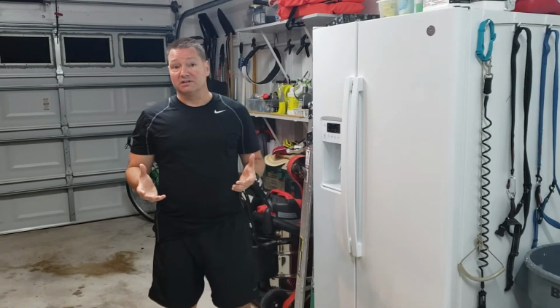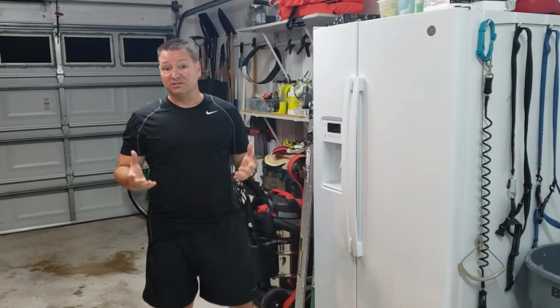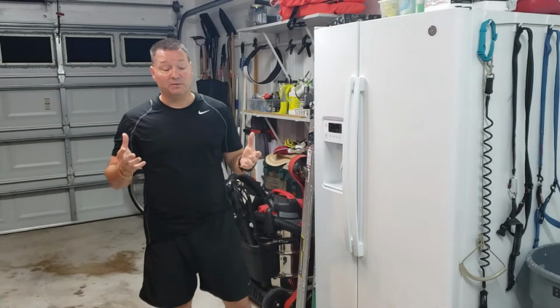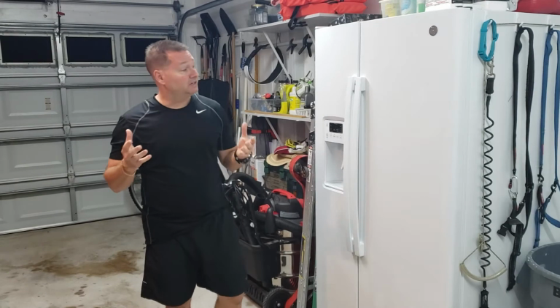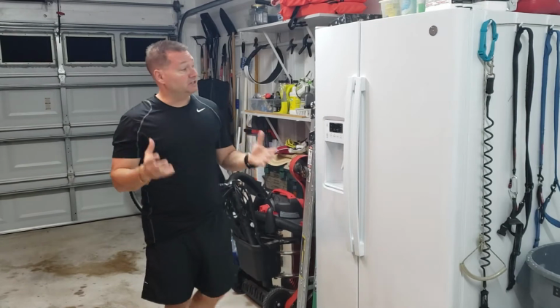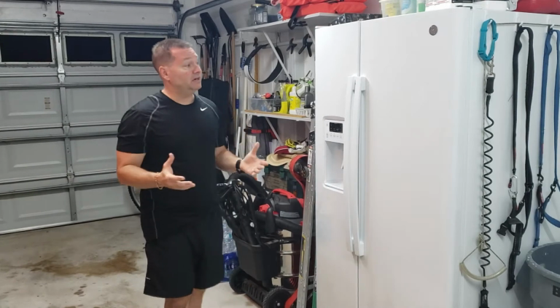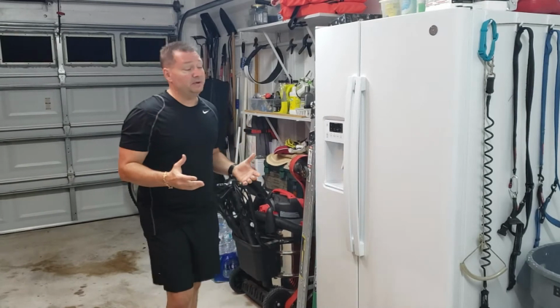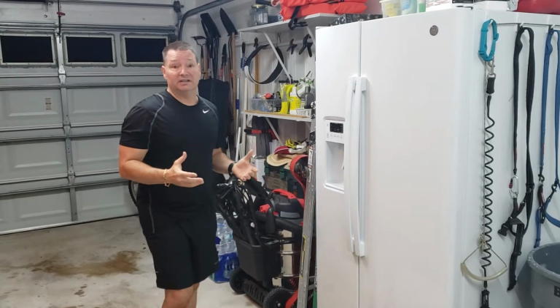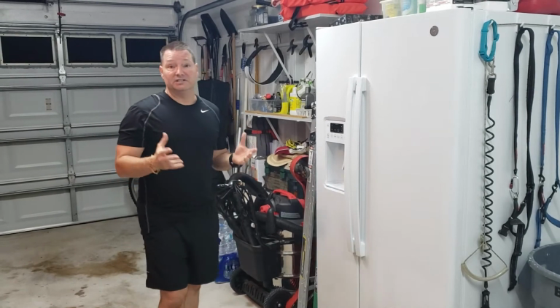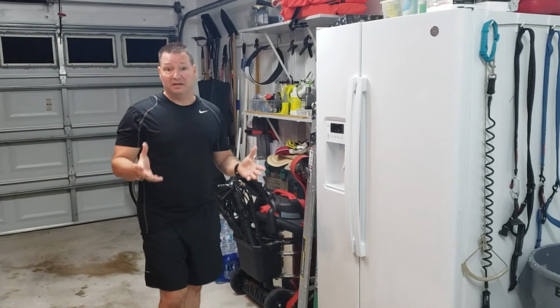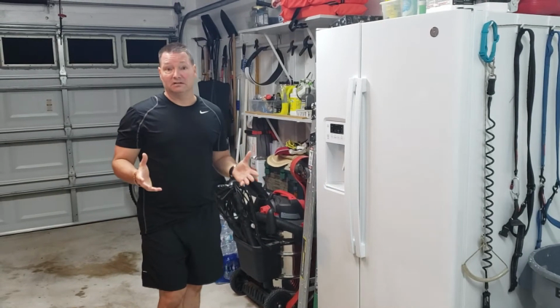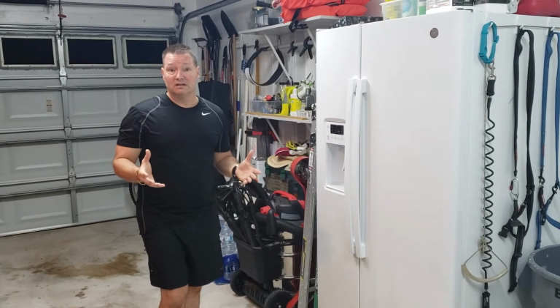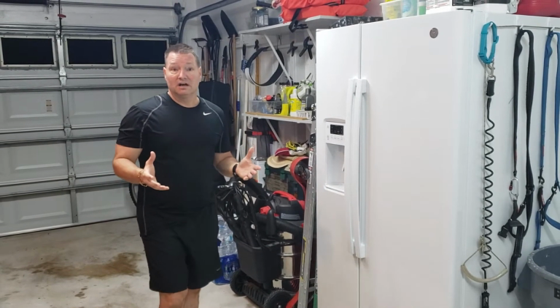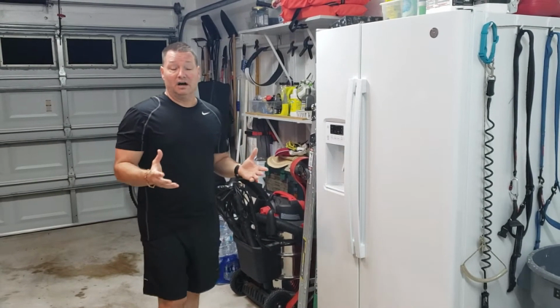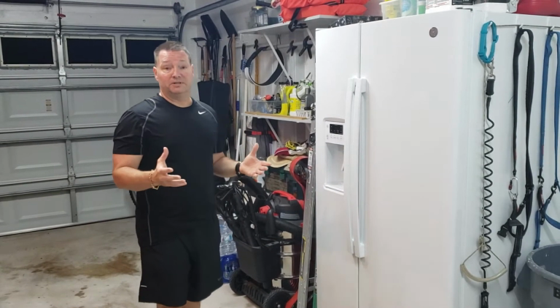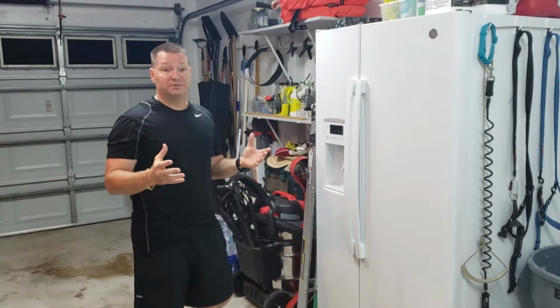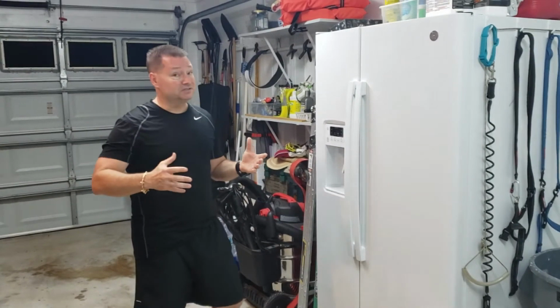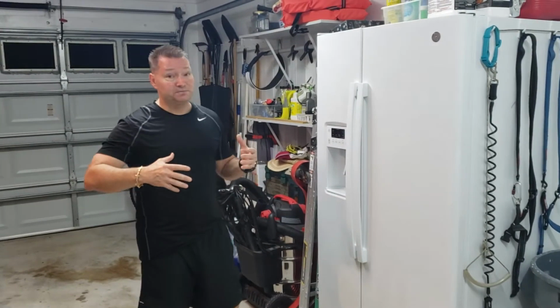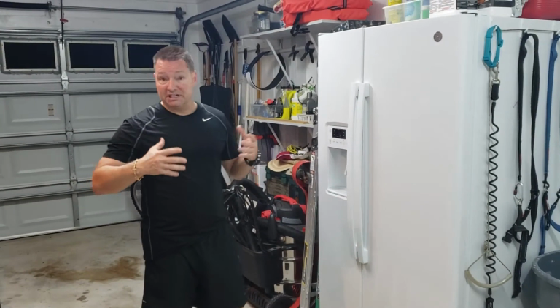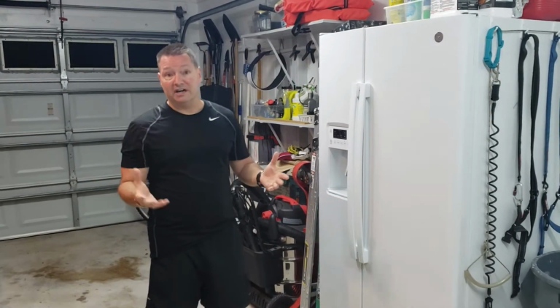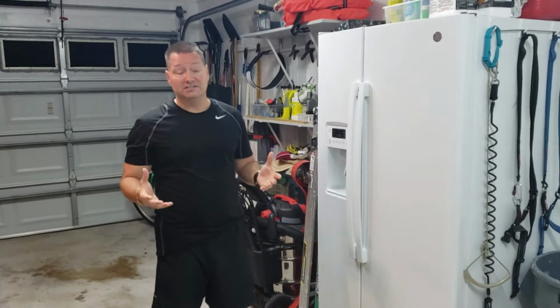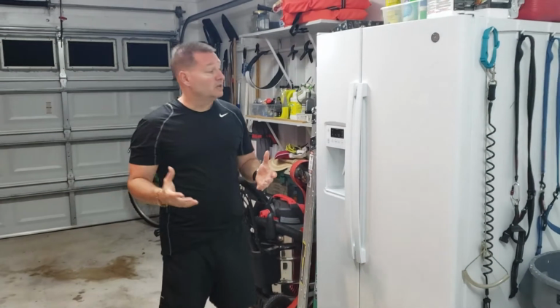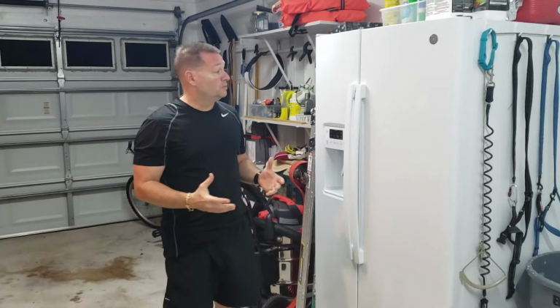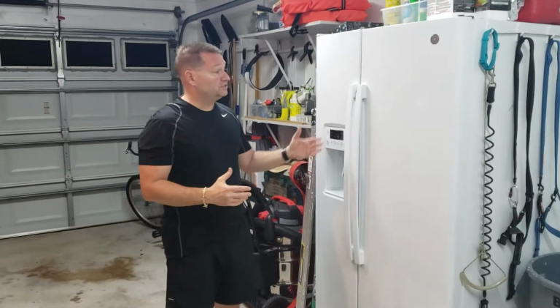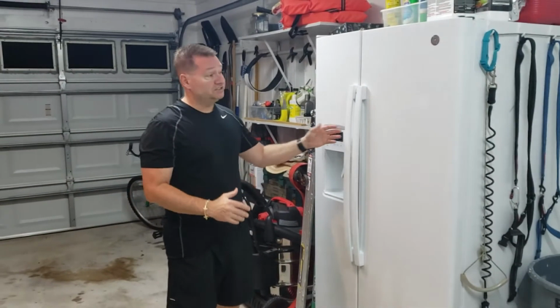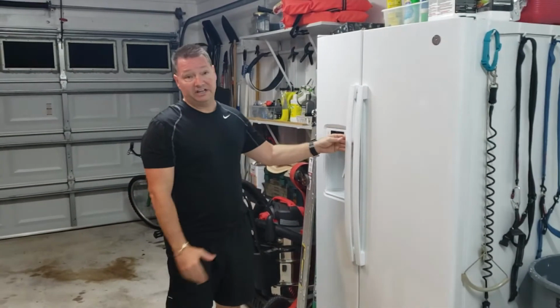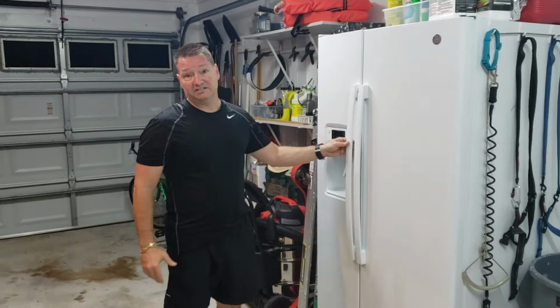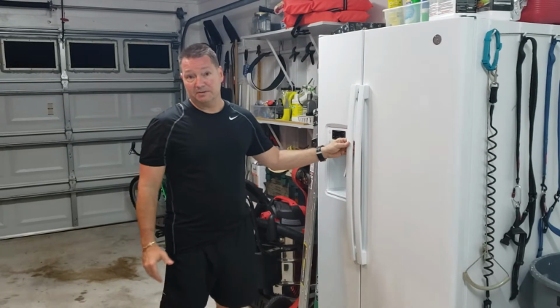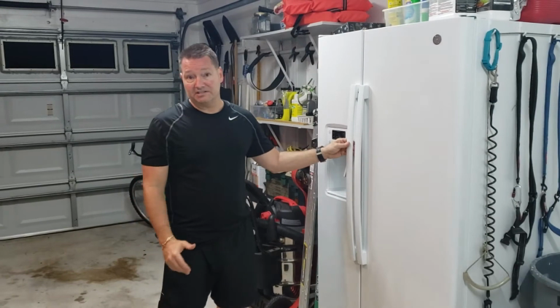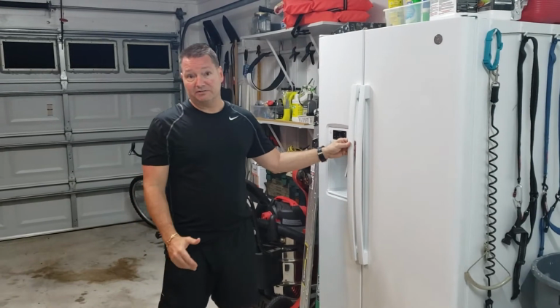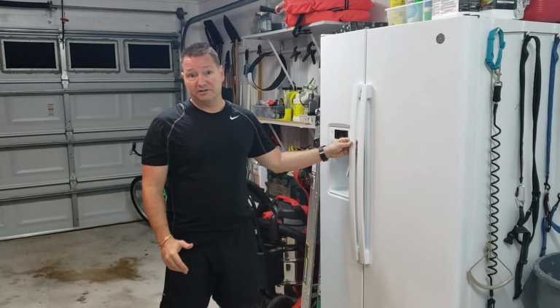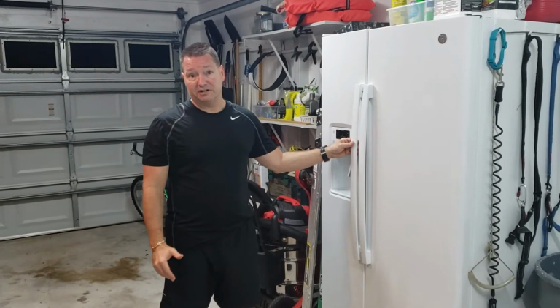So today we're here to show you how to make an ice maker that produces plenty of ice with just a standard side-by-side refrigerator.